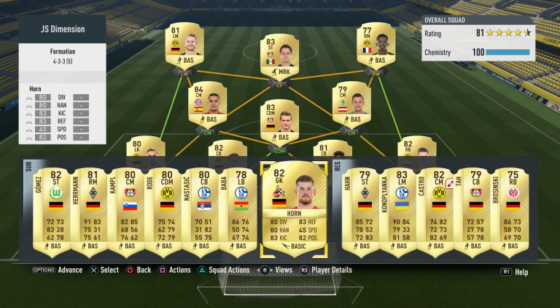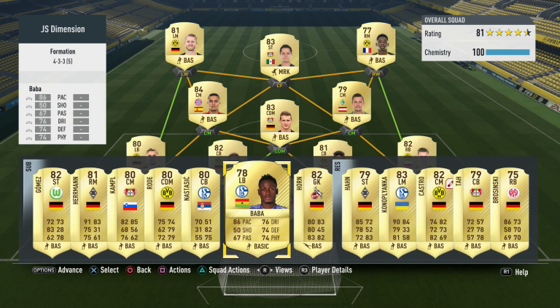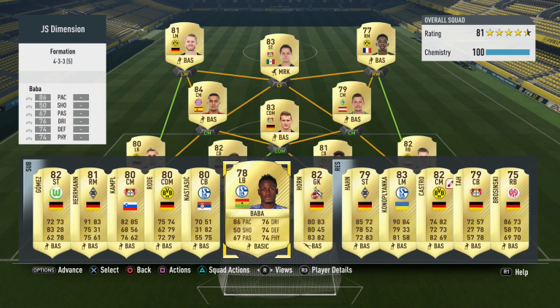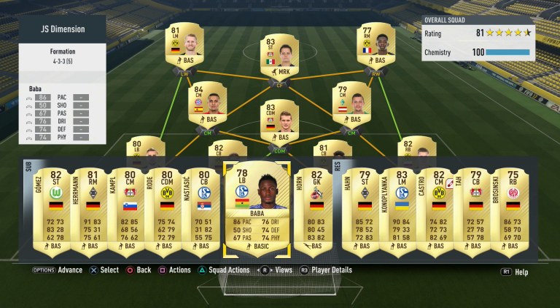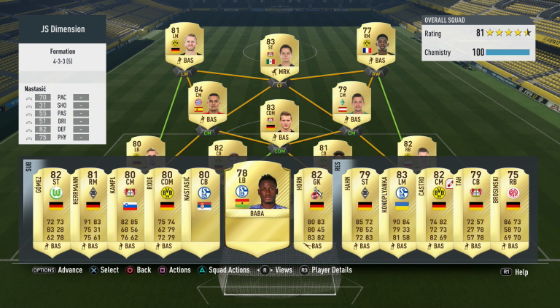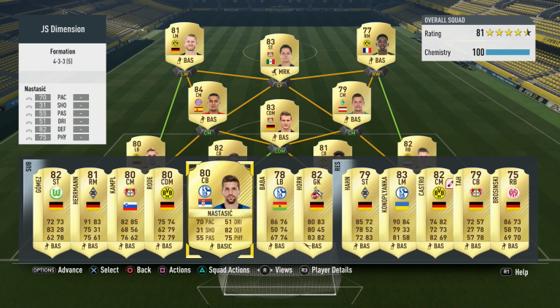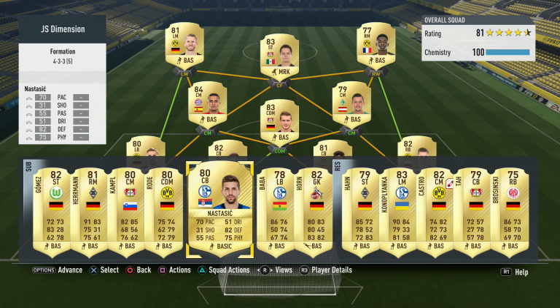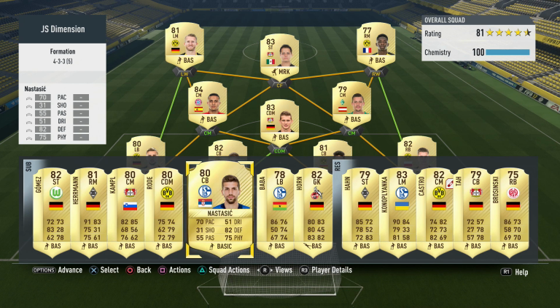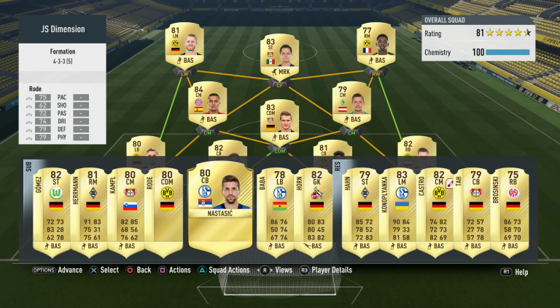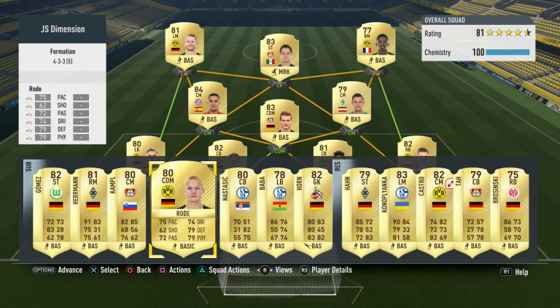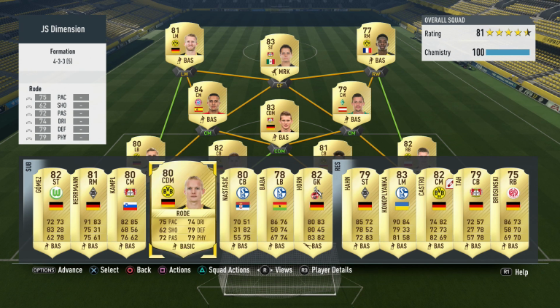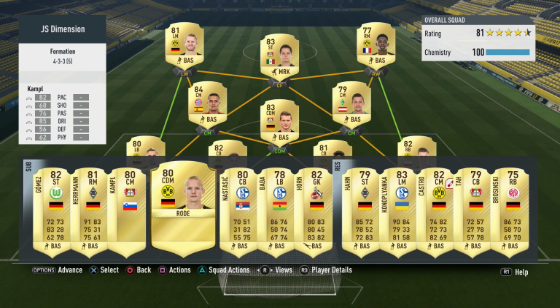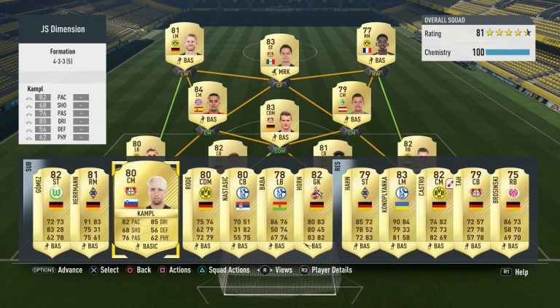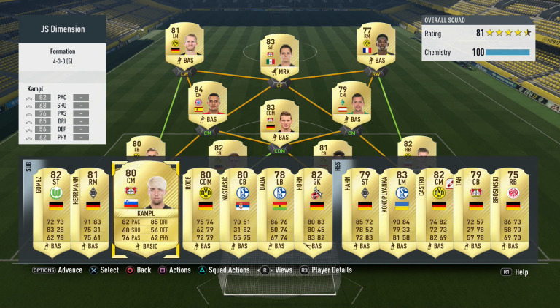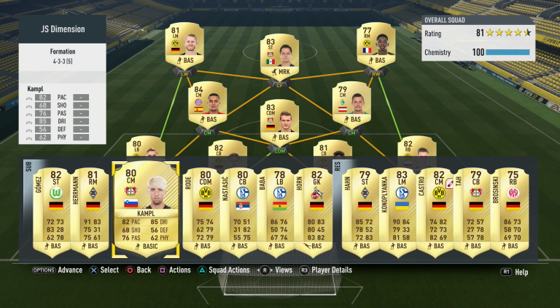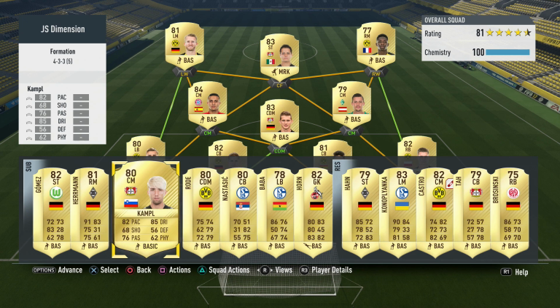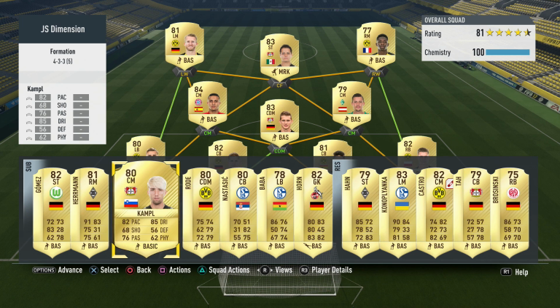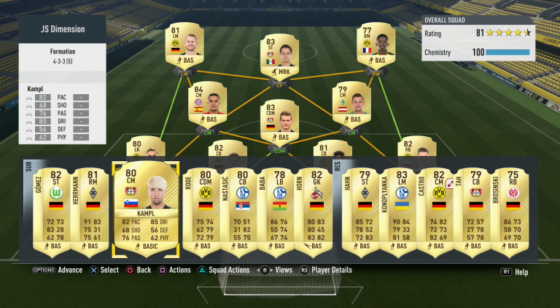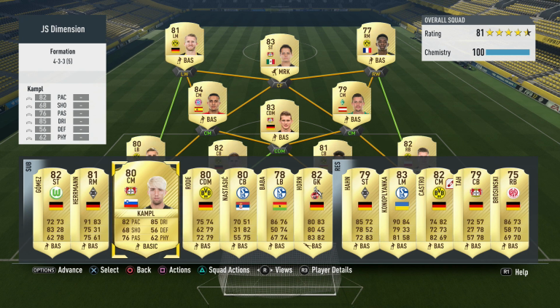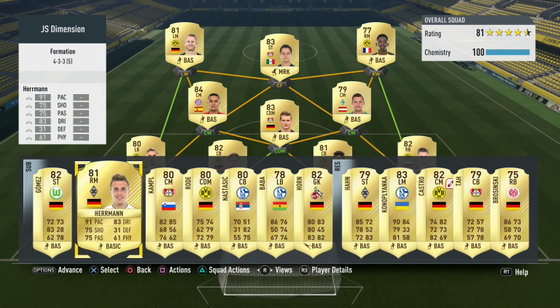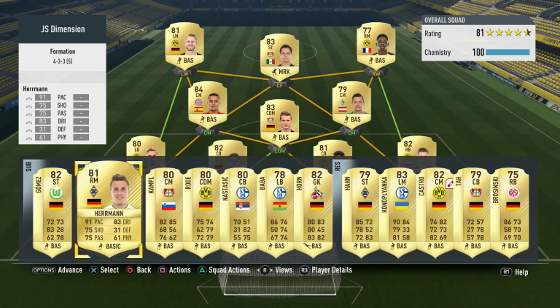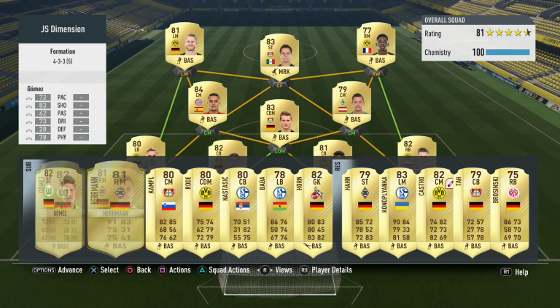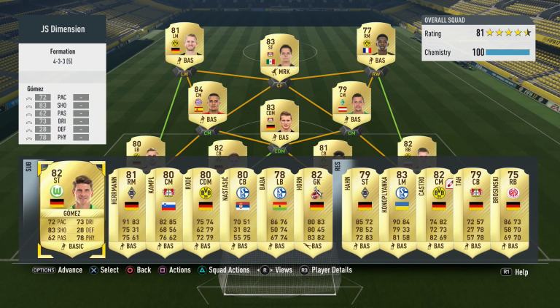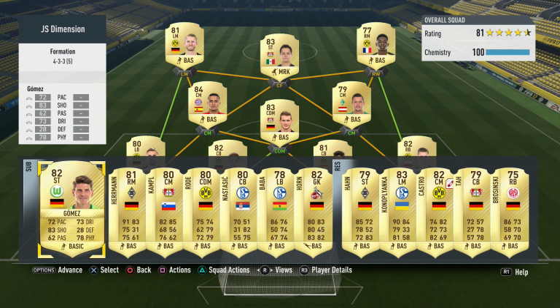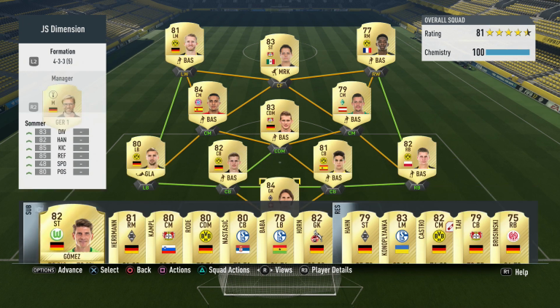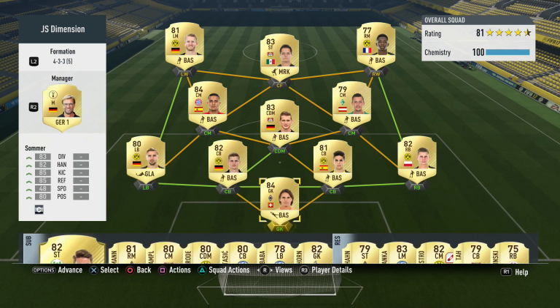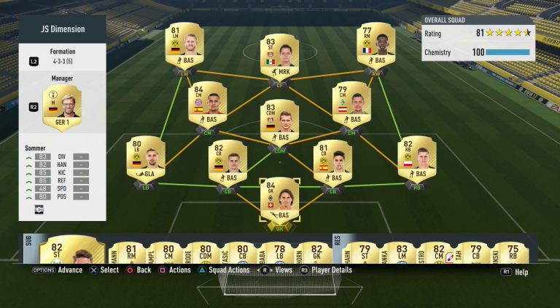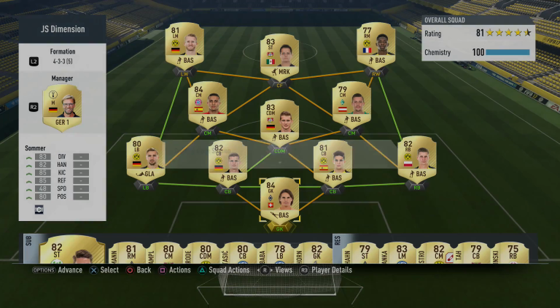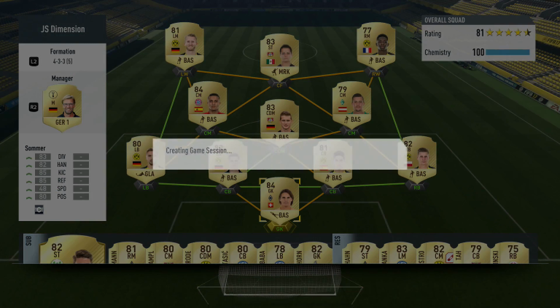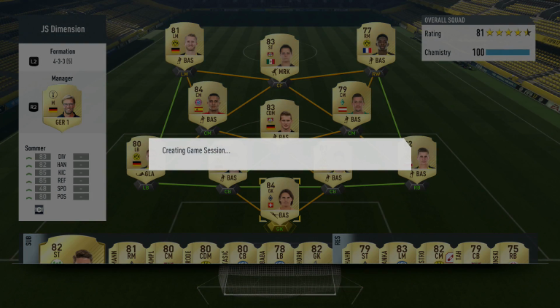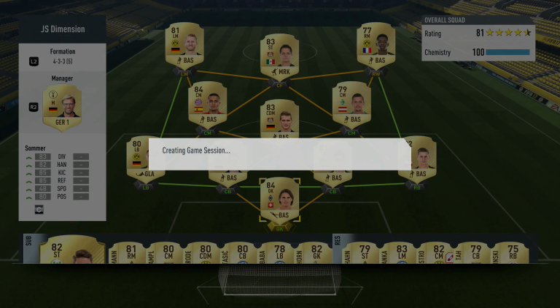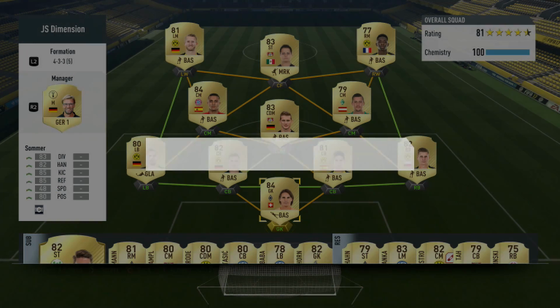Castro is currently injured. On the bench we have Gomez, Rode, Campbell, and Herman is also on the bench.